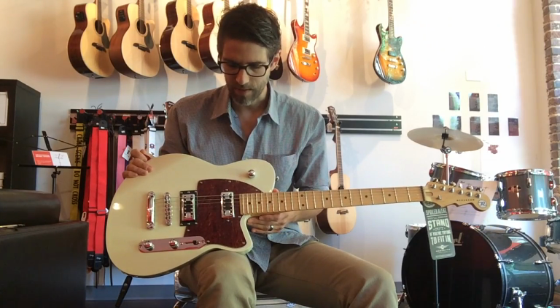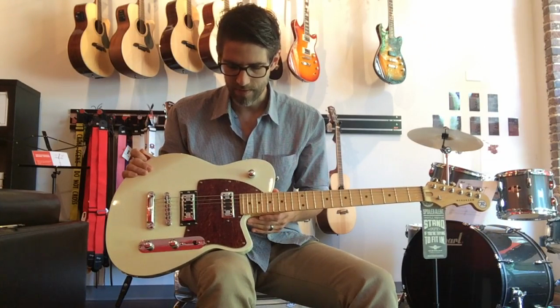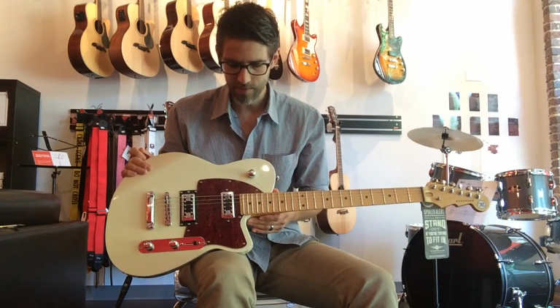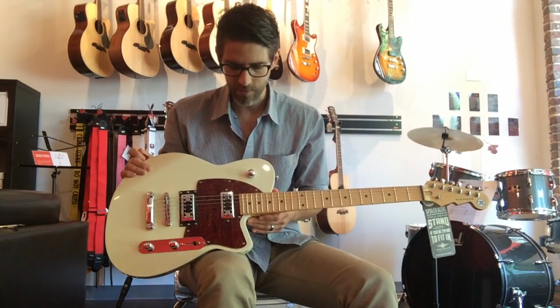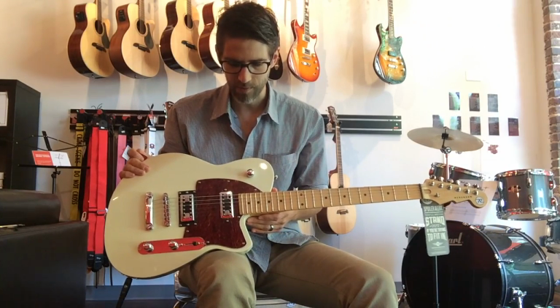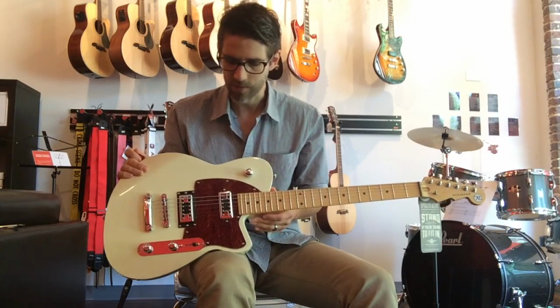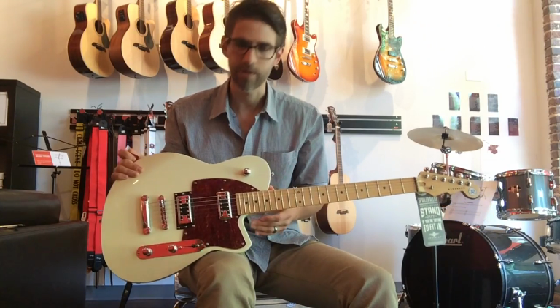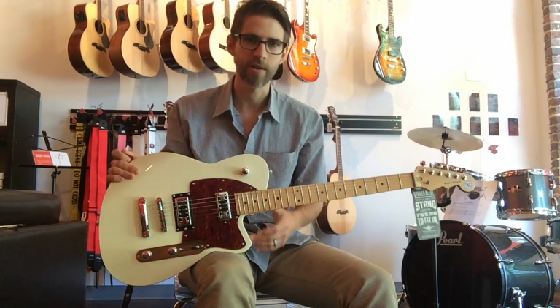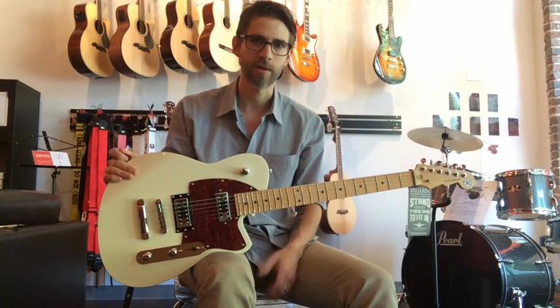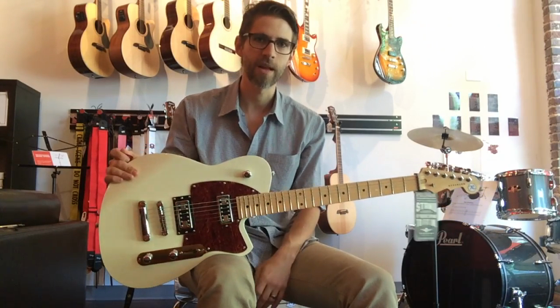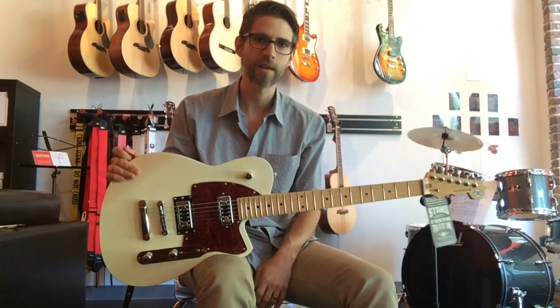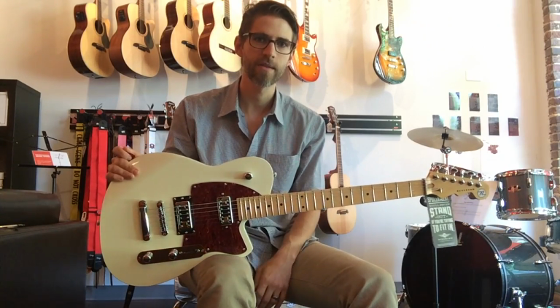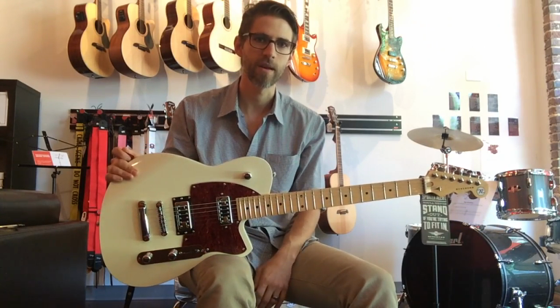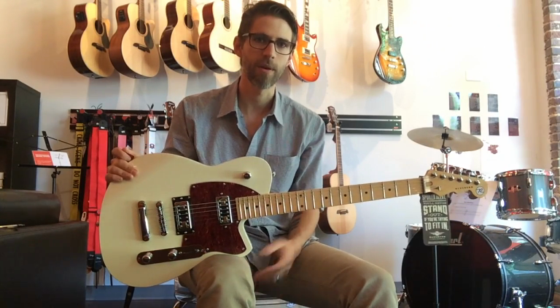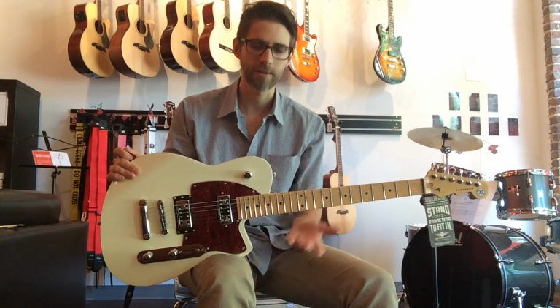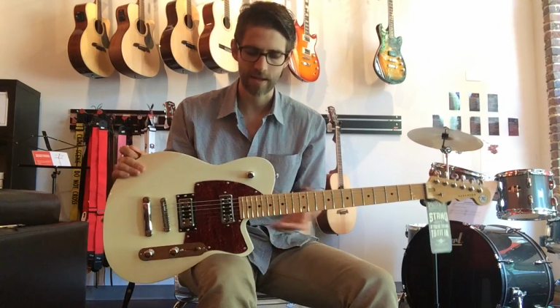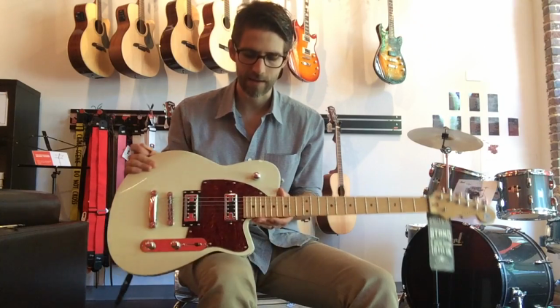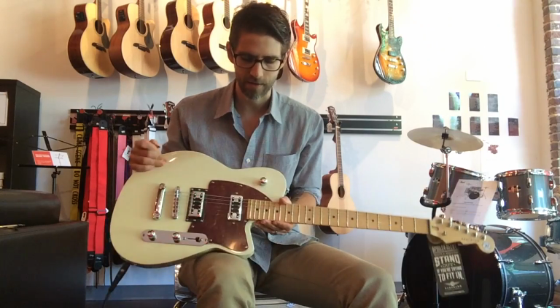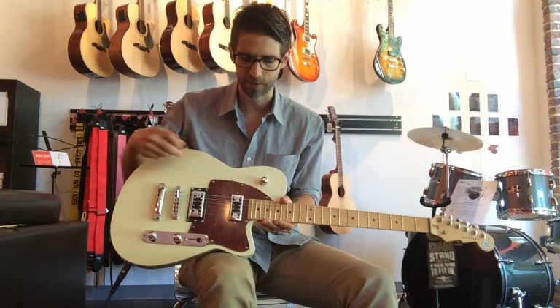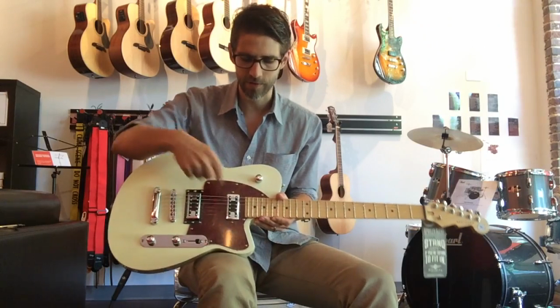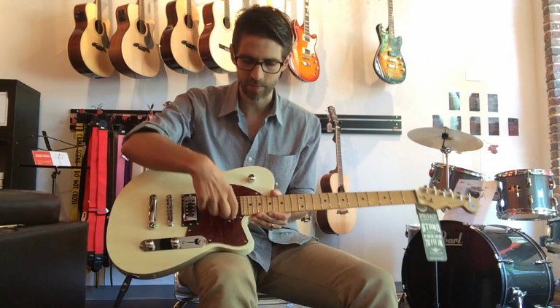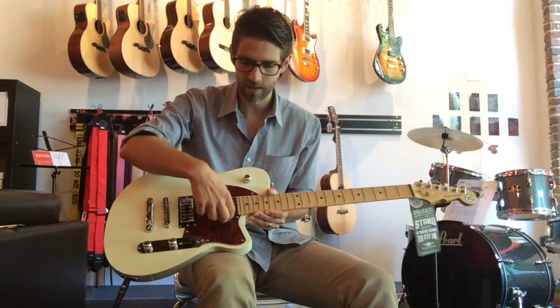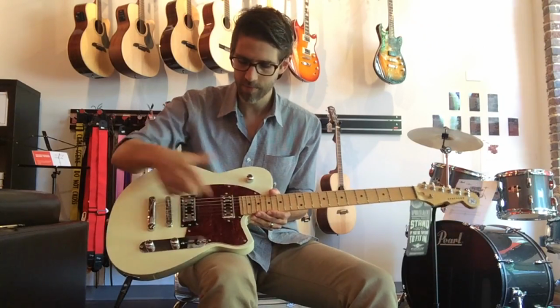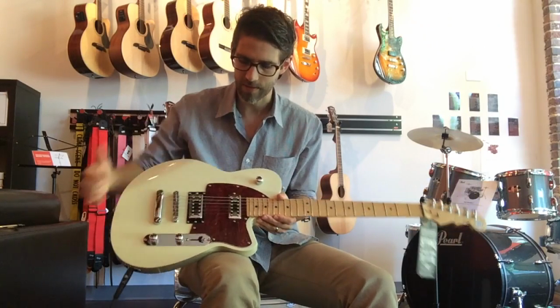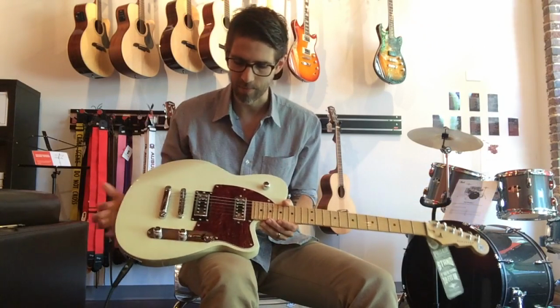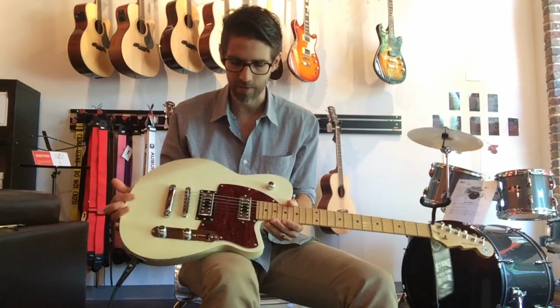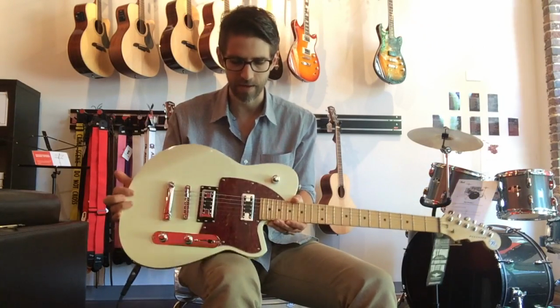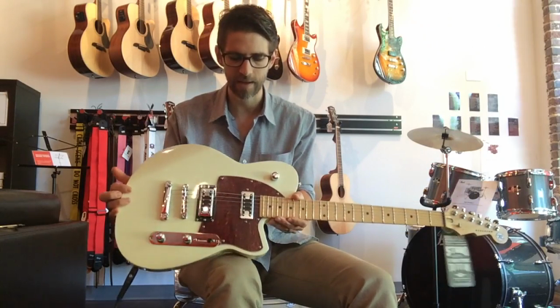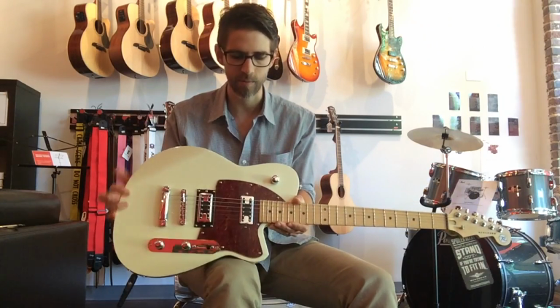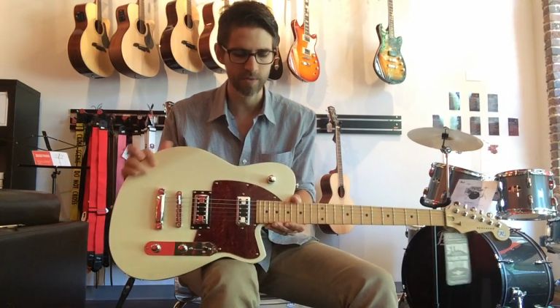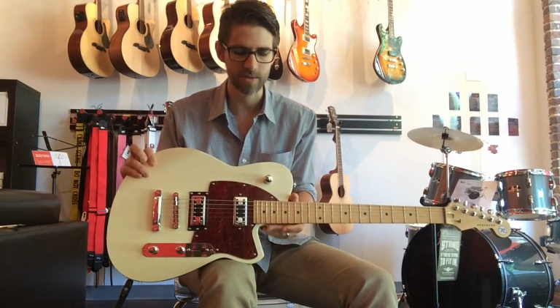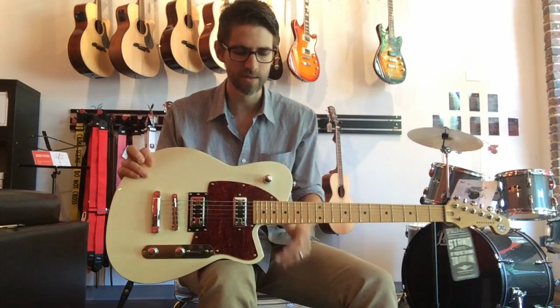This is a really, really cool guitar. It has Reverend's take on a filter-tron pickup in both the neck and the bridge position.